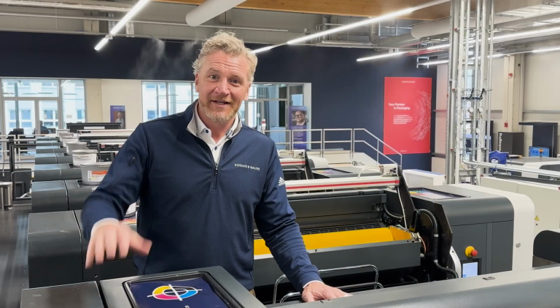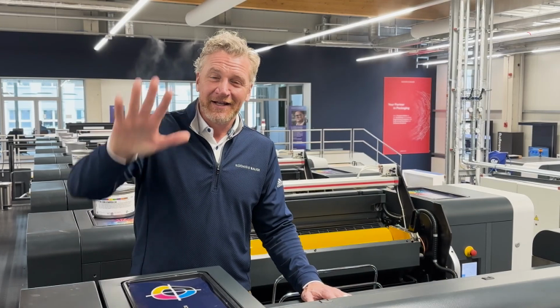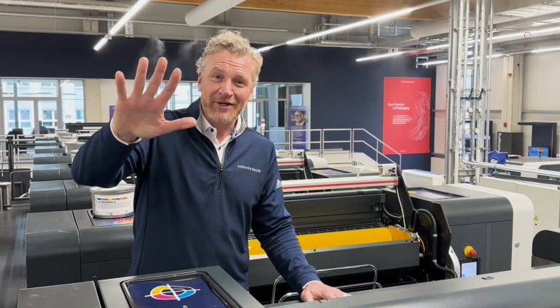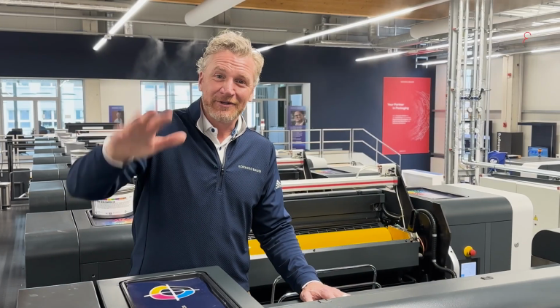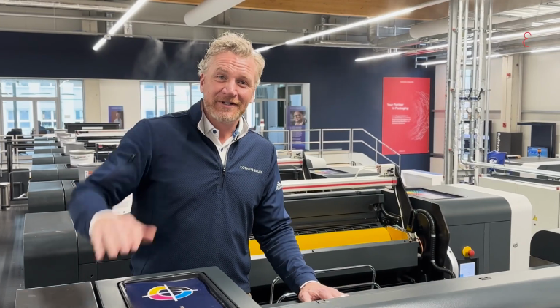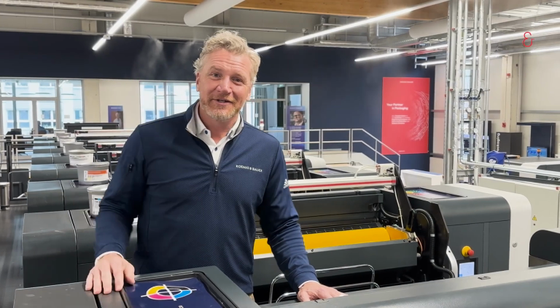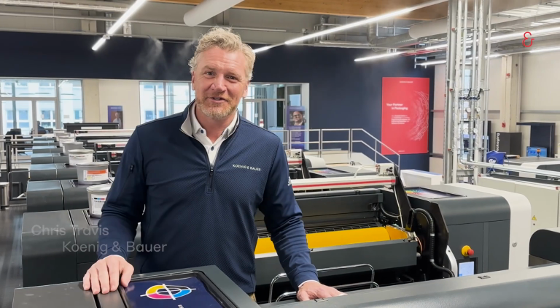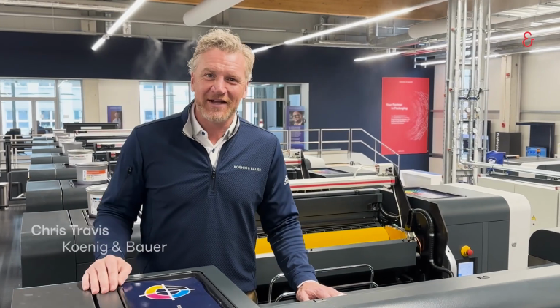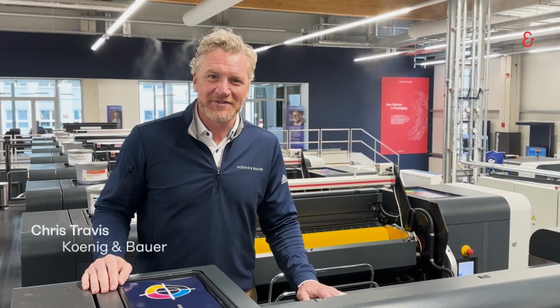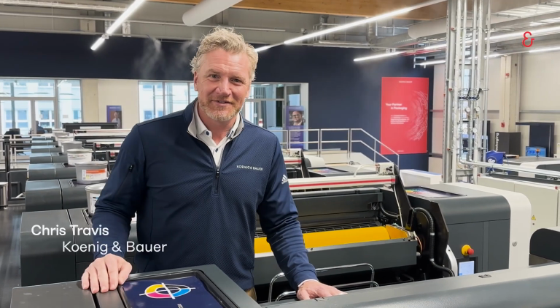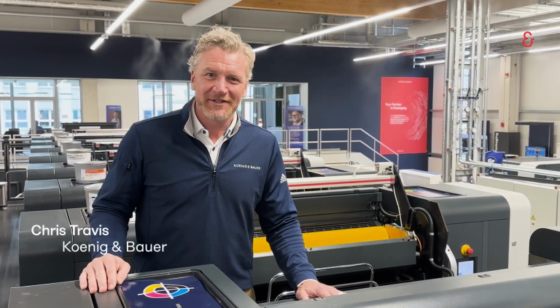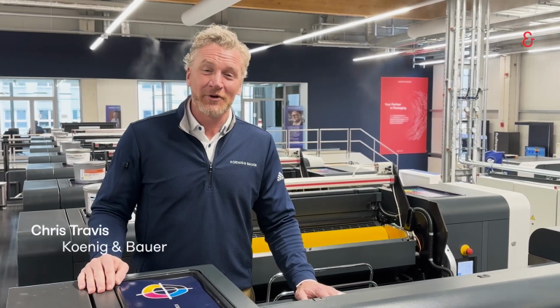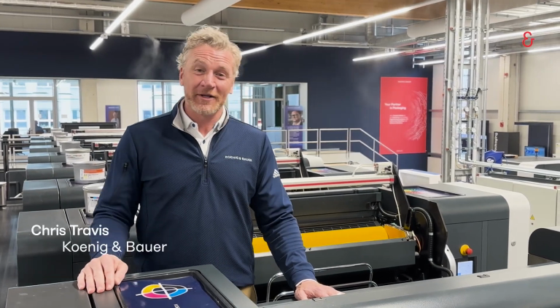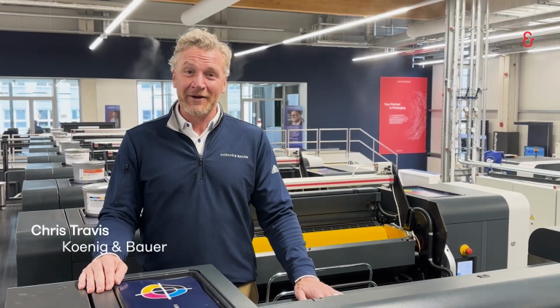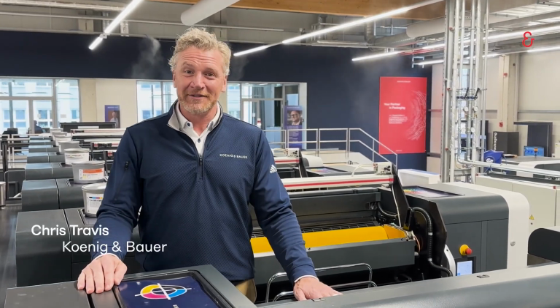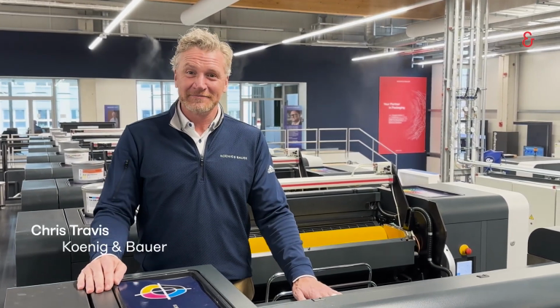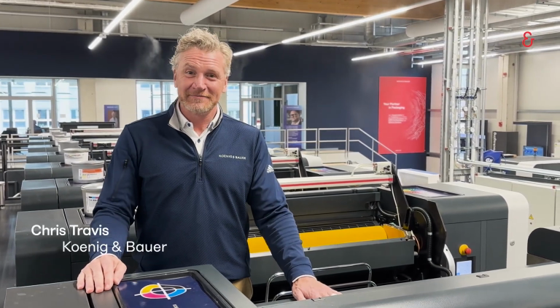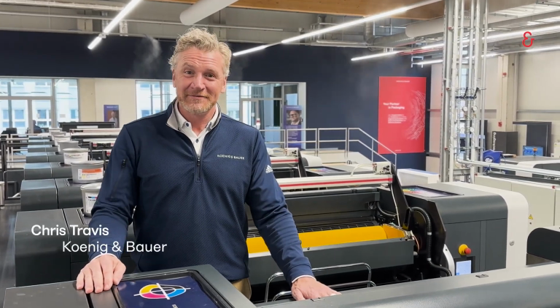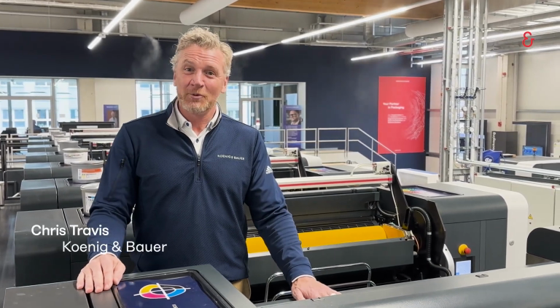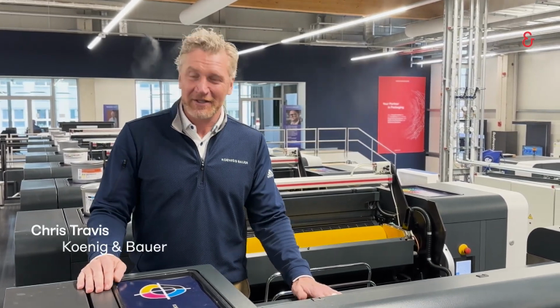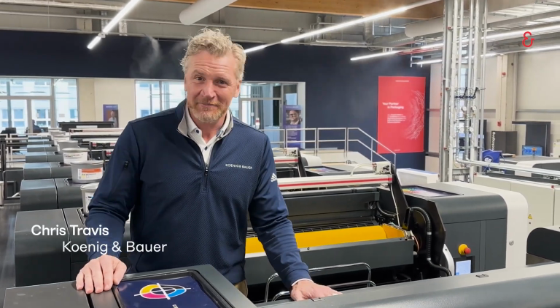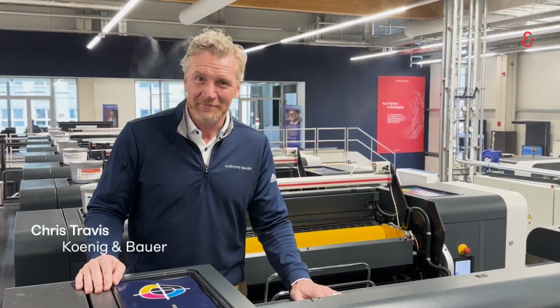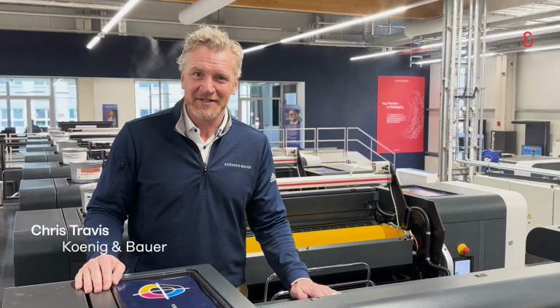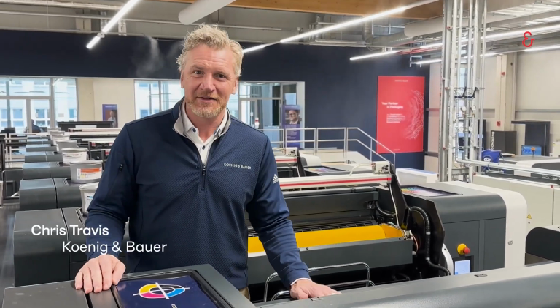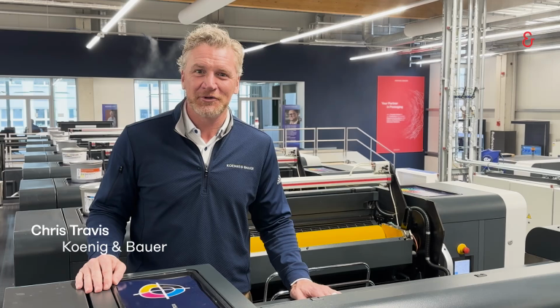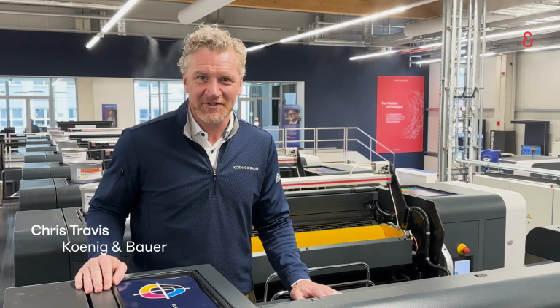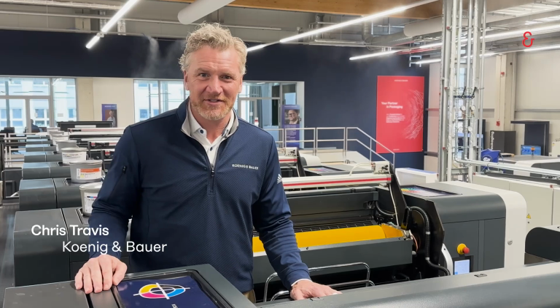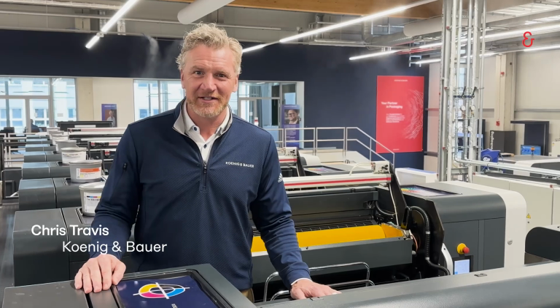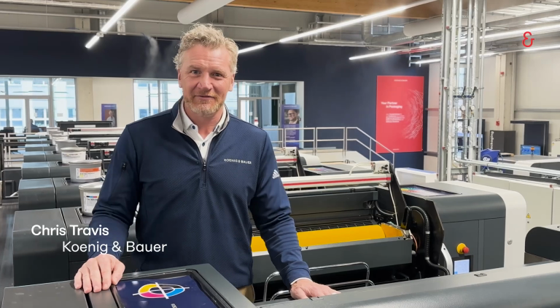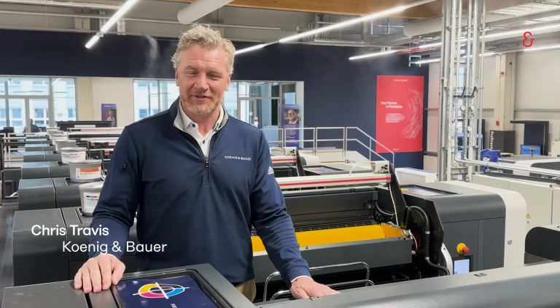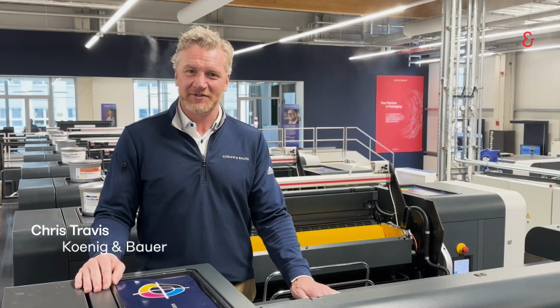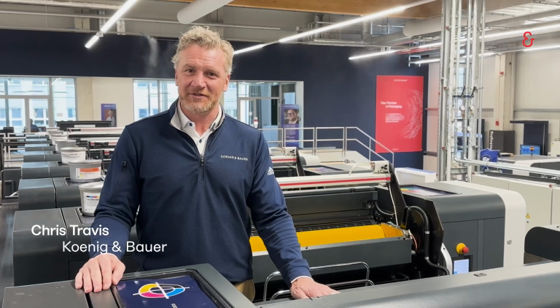Hello, Chris Travis, Koenig & Bauer. Welcome back to the 360 video series.